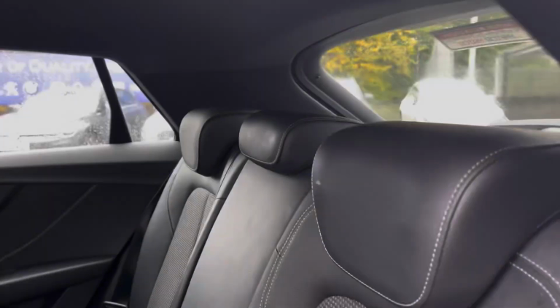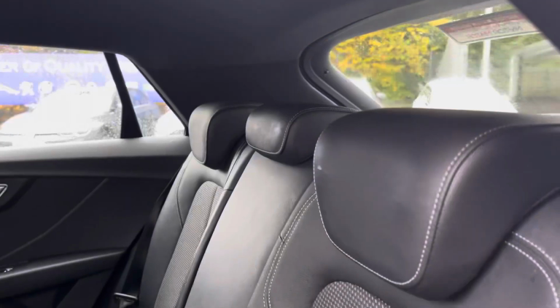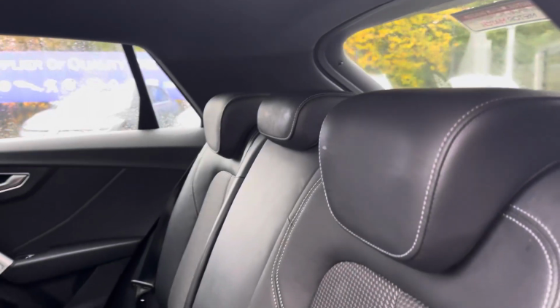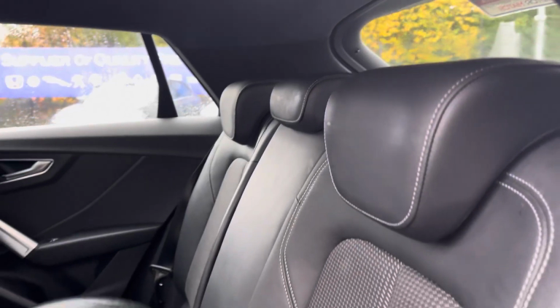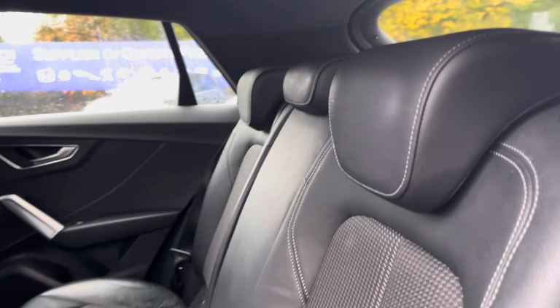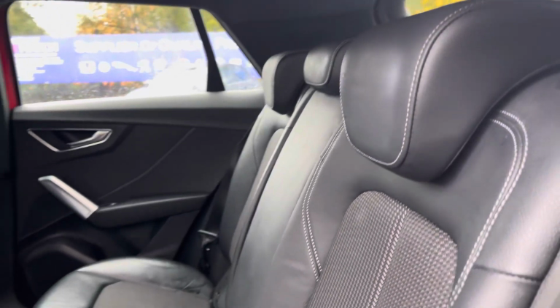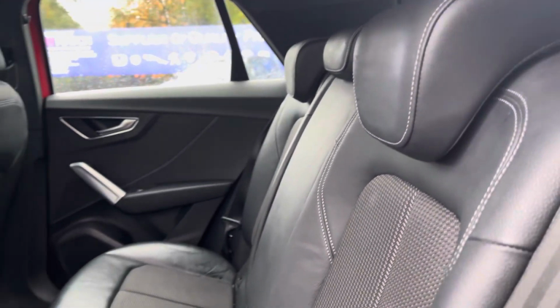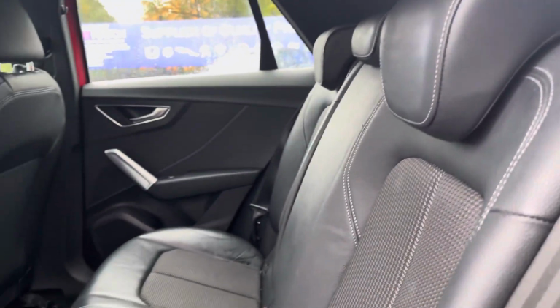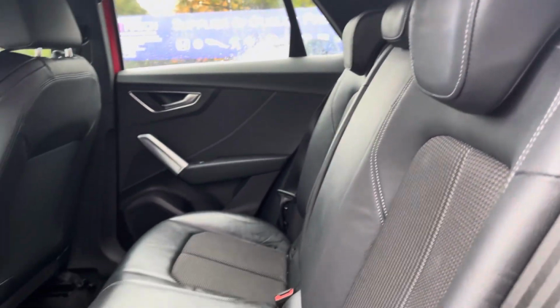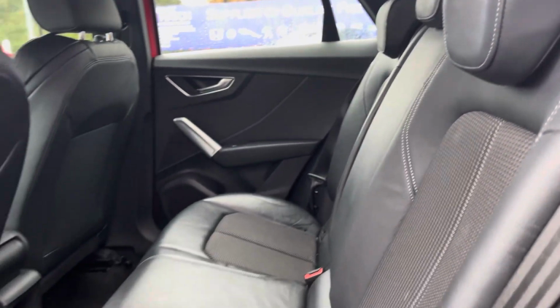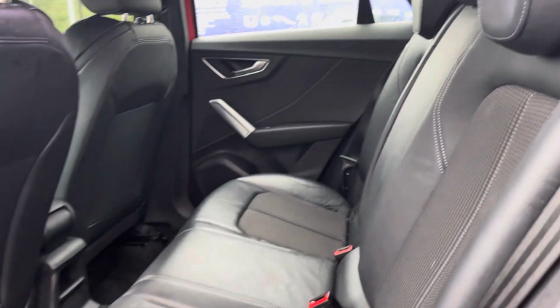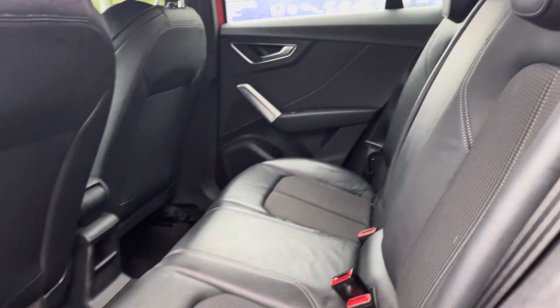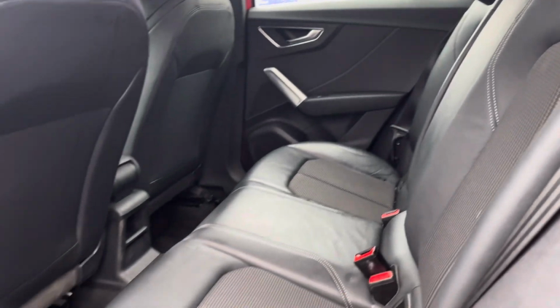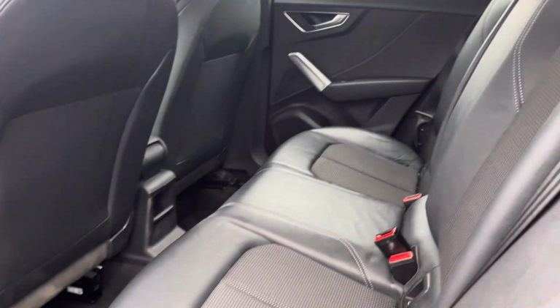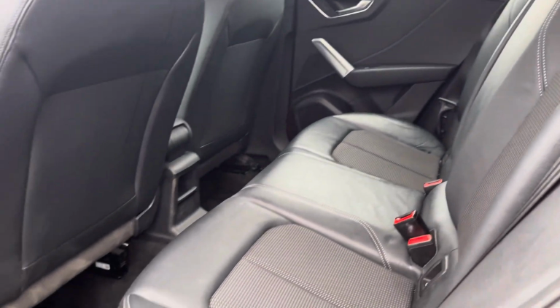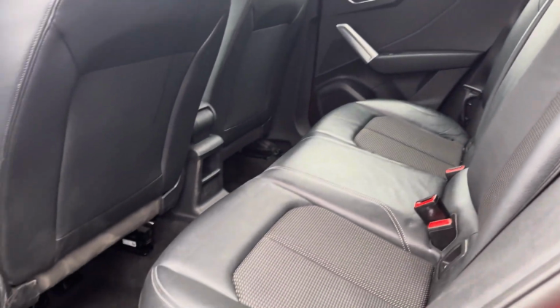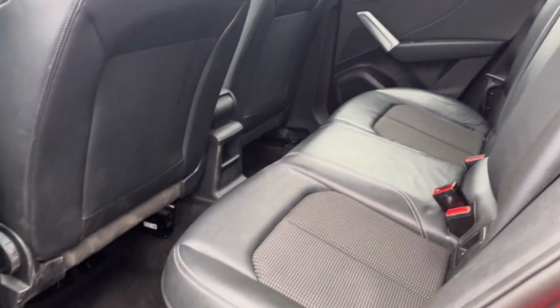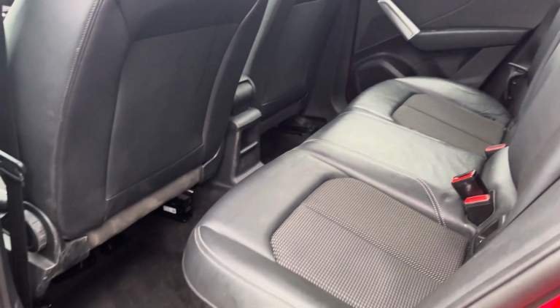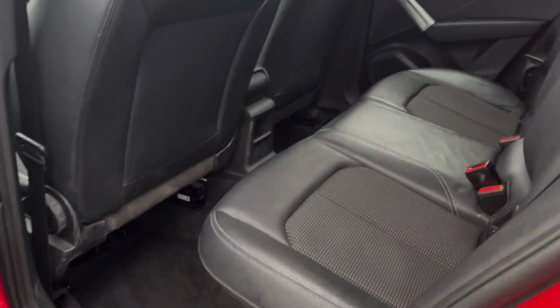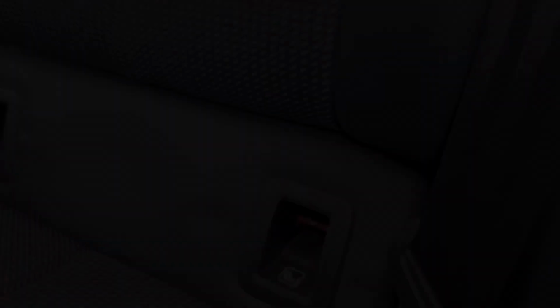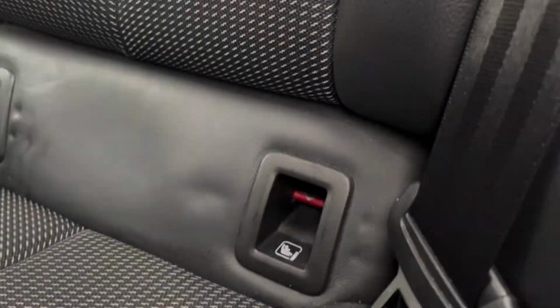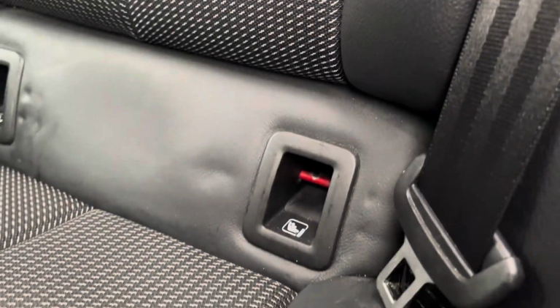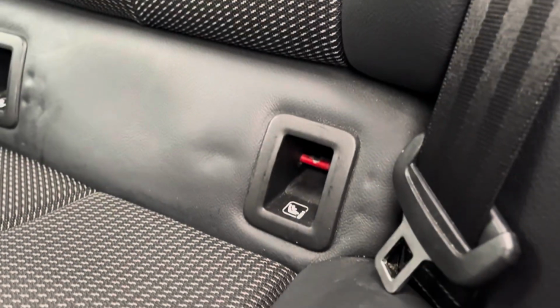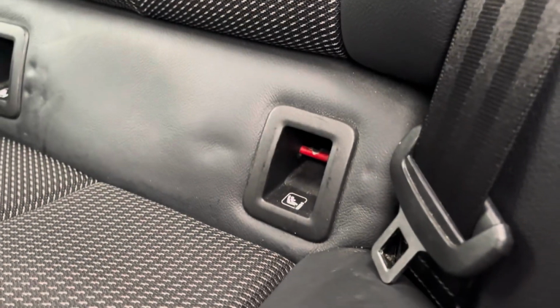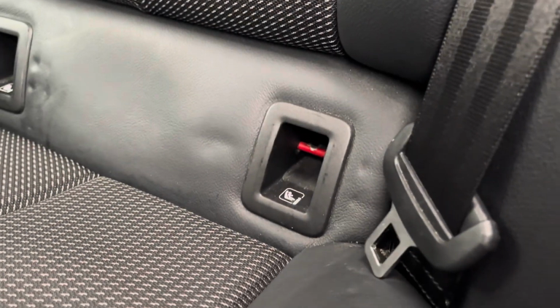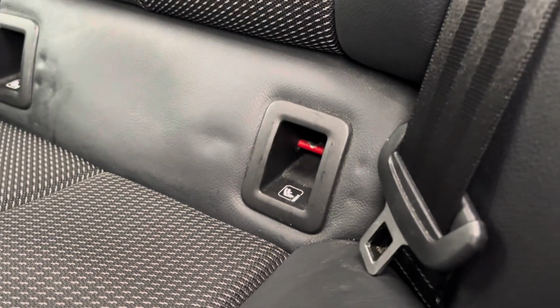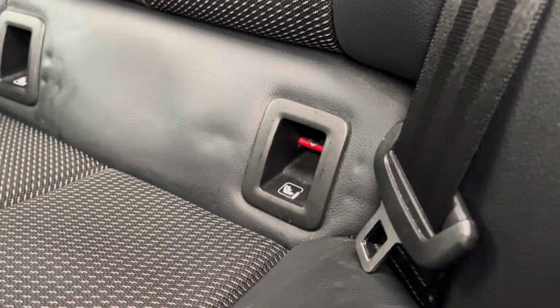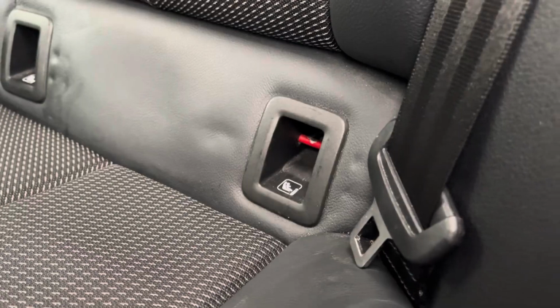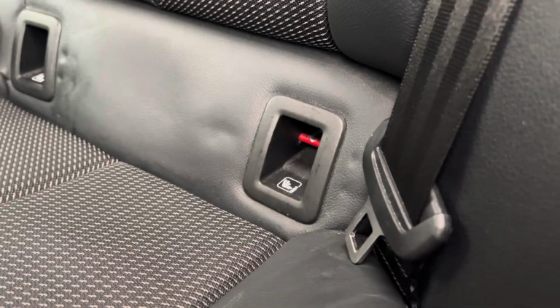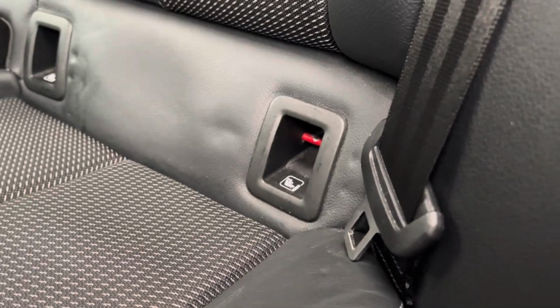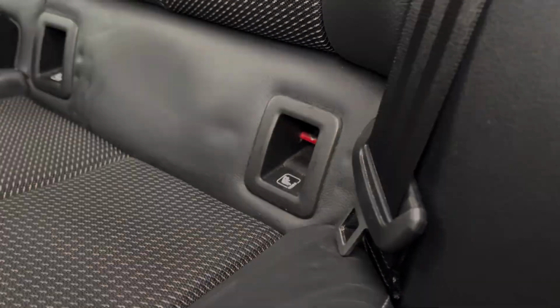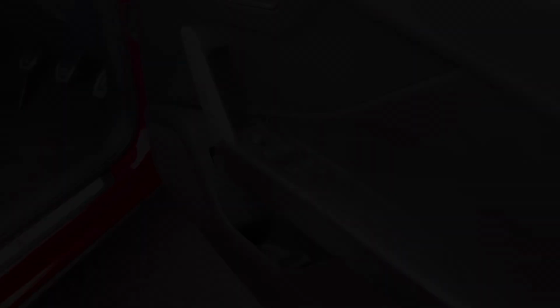Heading into your rear interior, you get that part leather upholstery you'd expect on your S line models. You do have access to ISOFIX points on the outer rear seats.